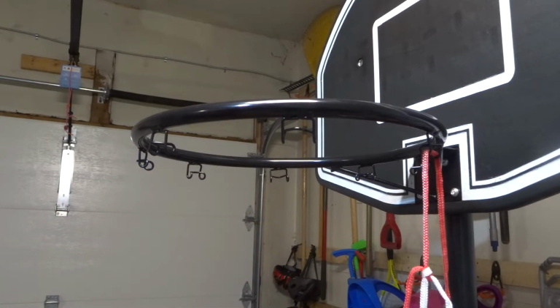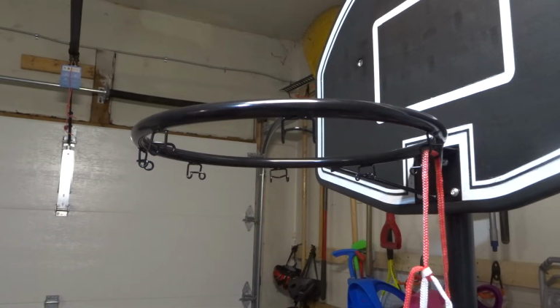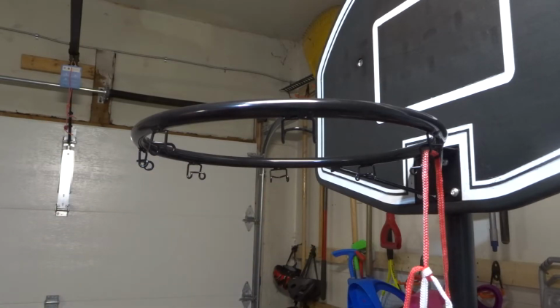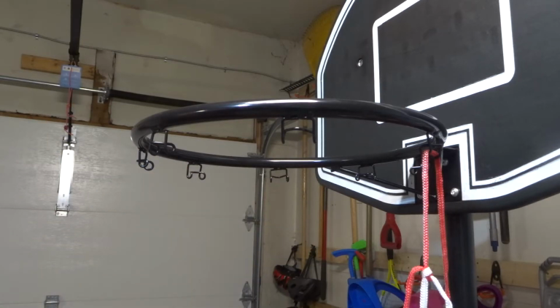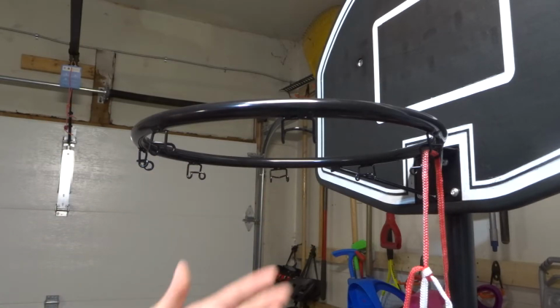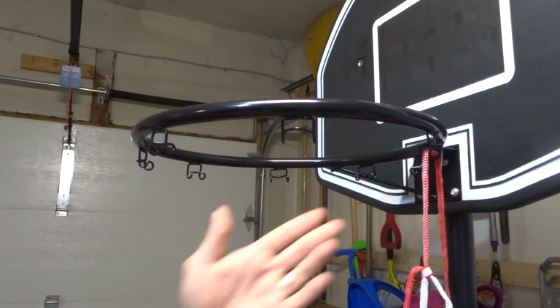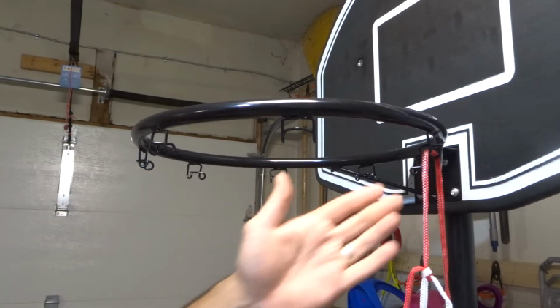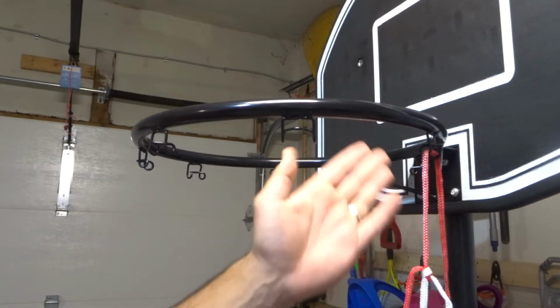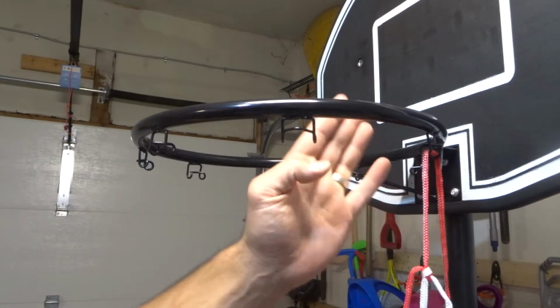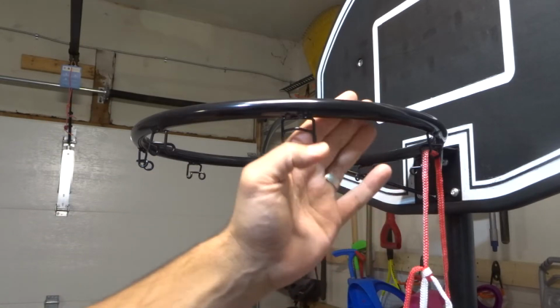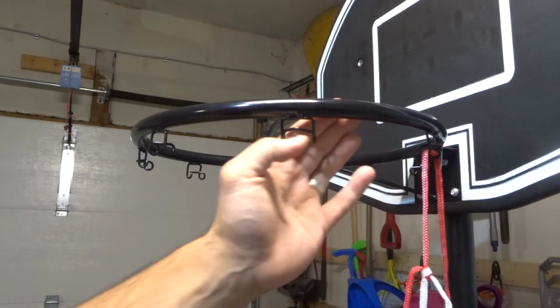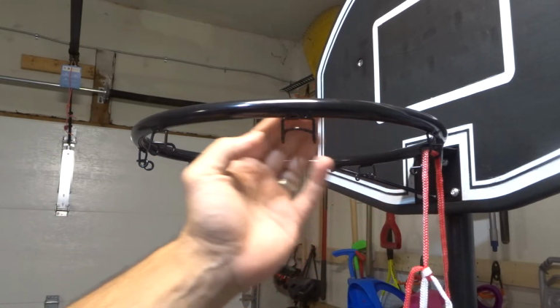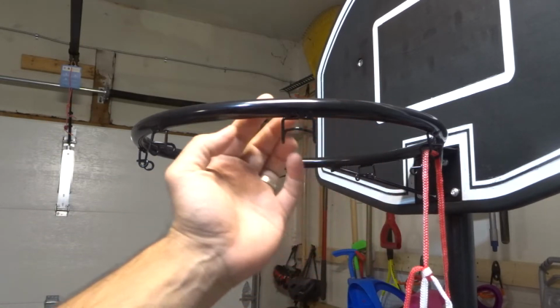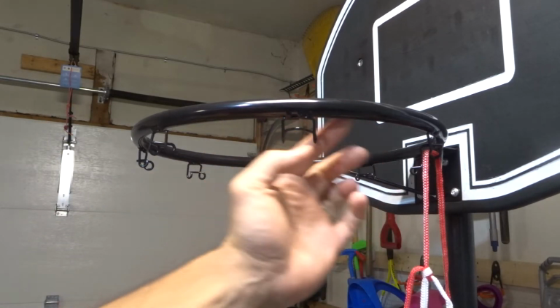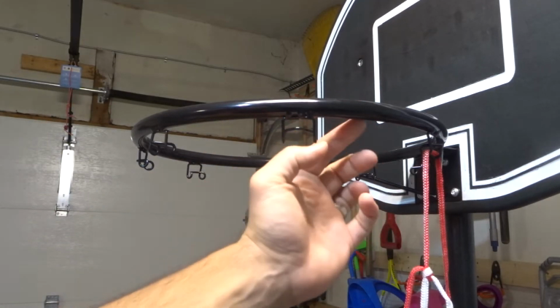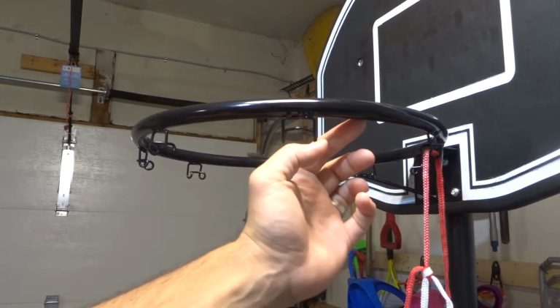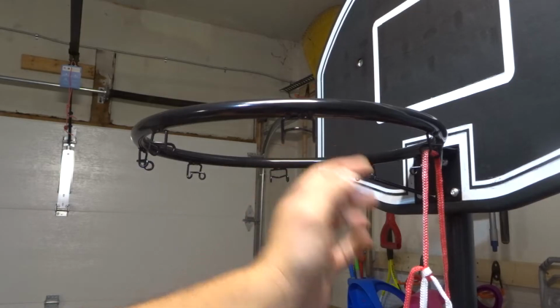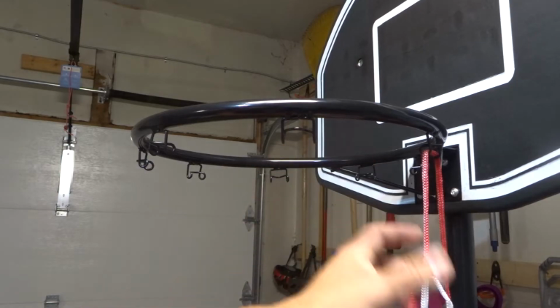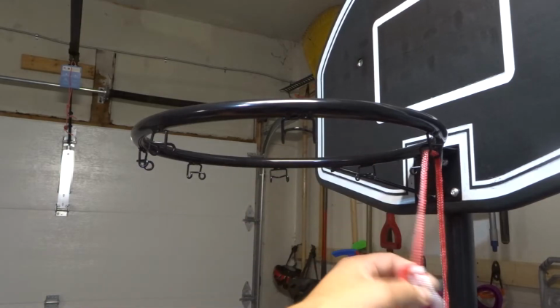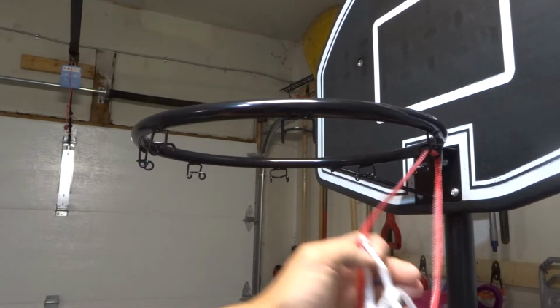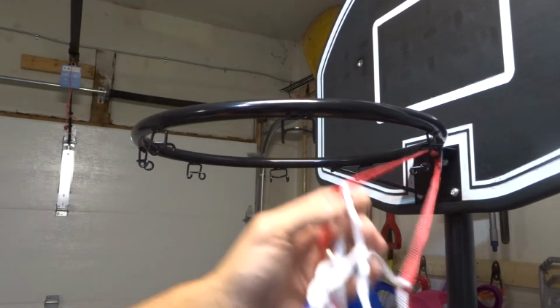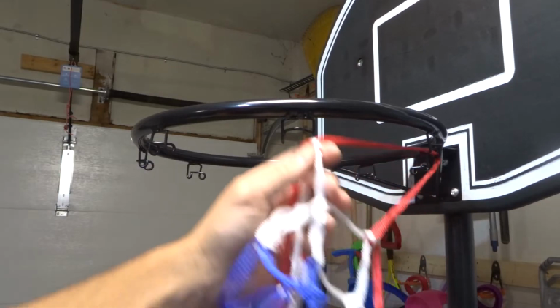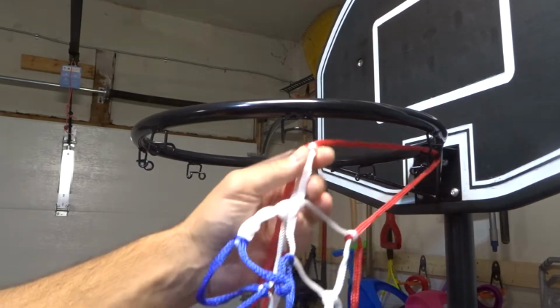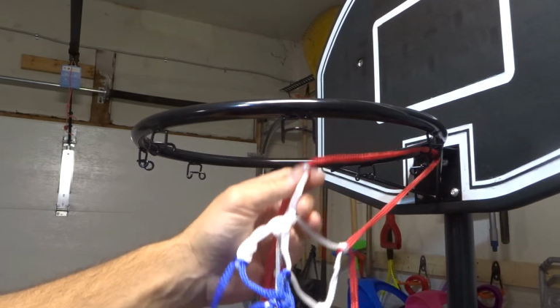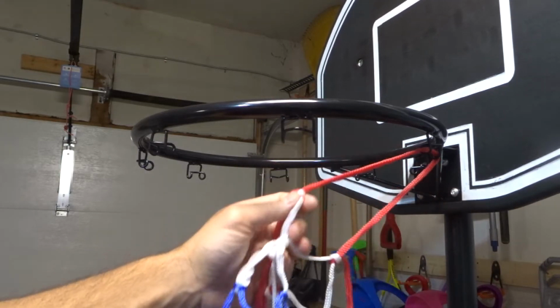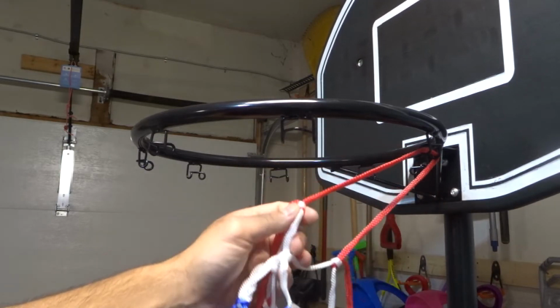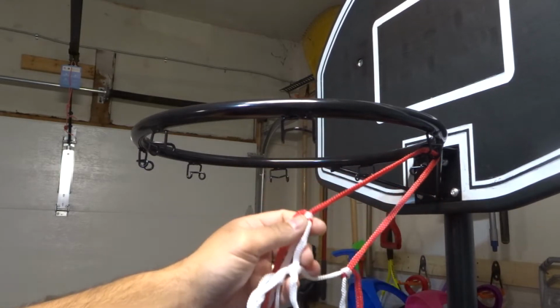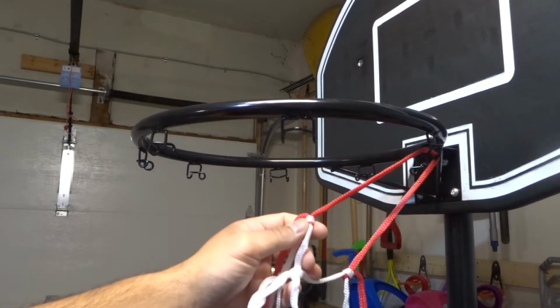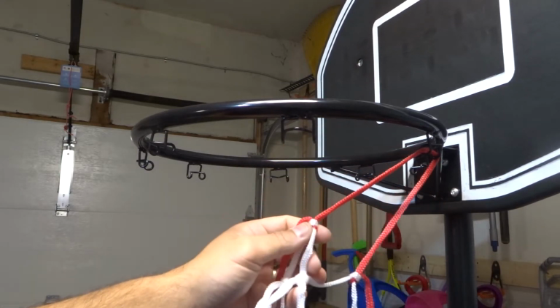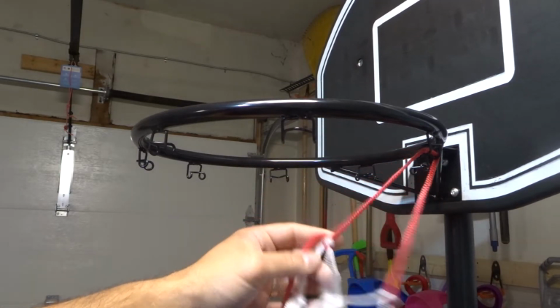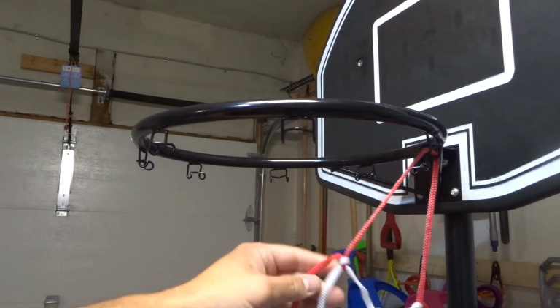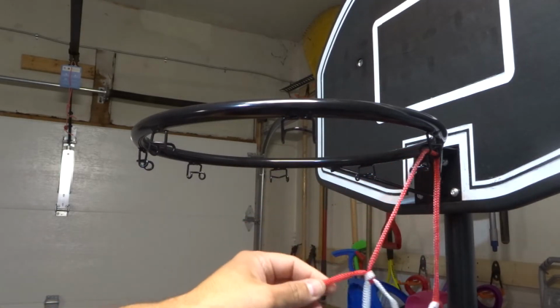As you can see right here, I have this basketball hoop, and this is the mesh for the basketball hoop.